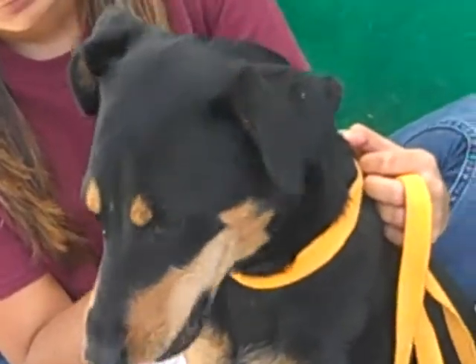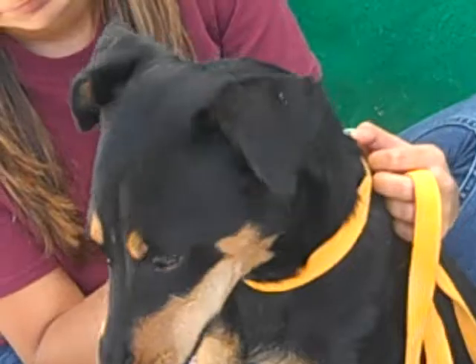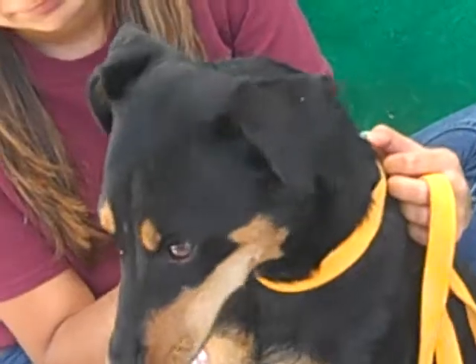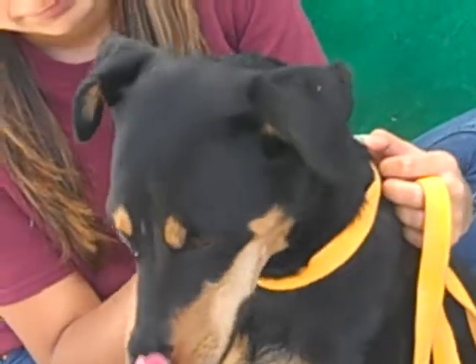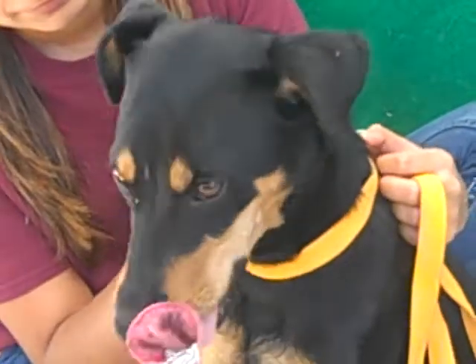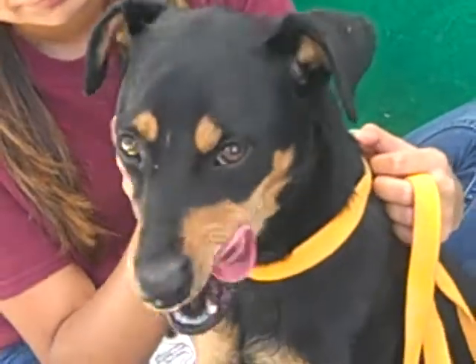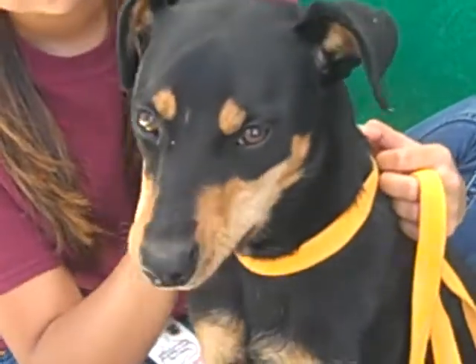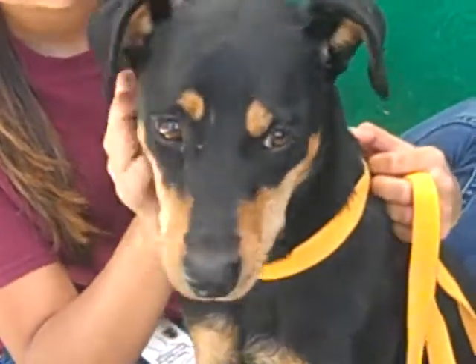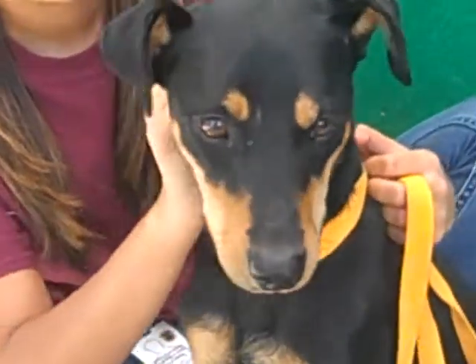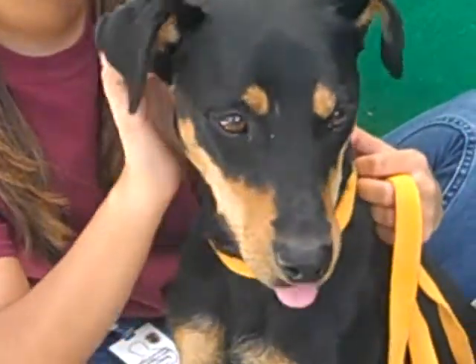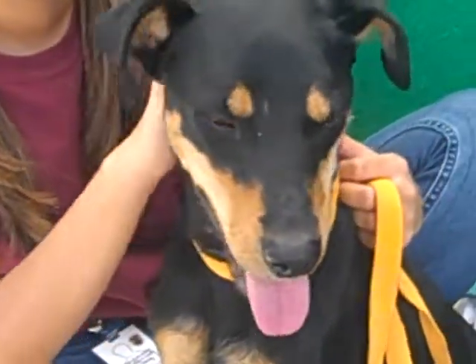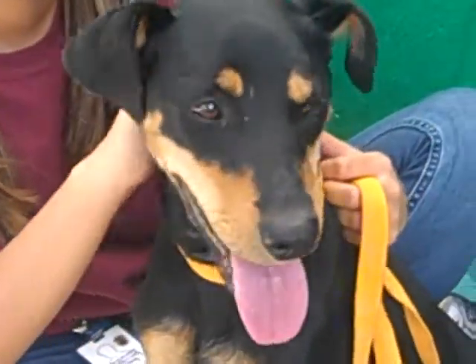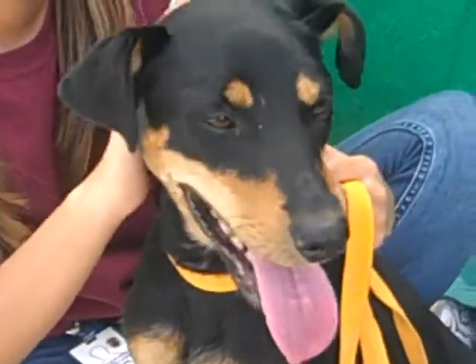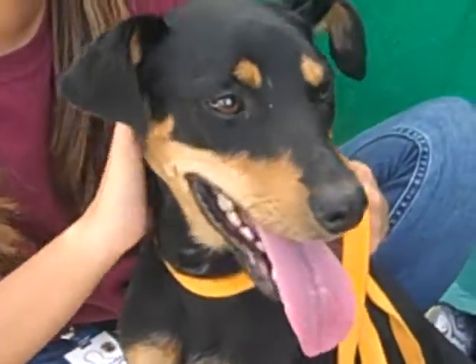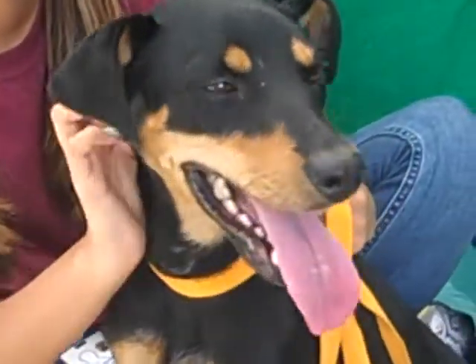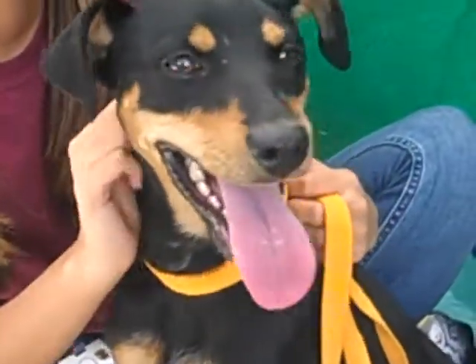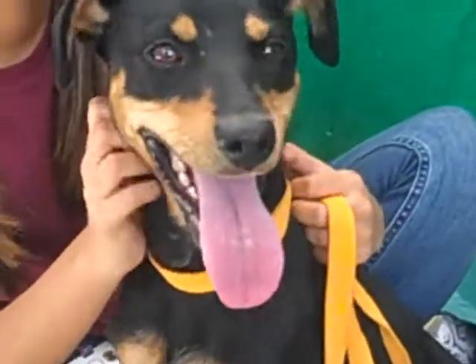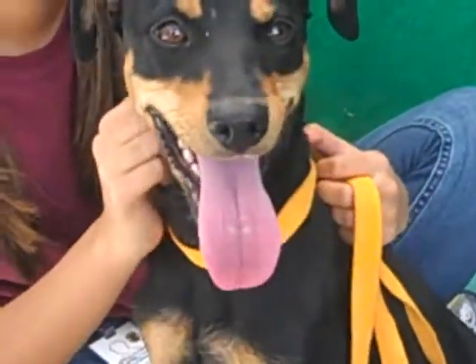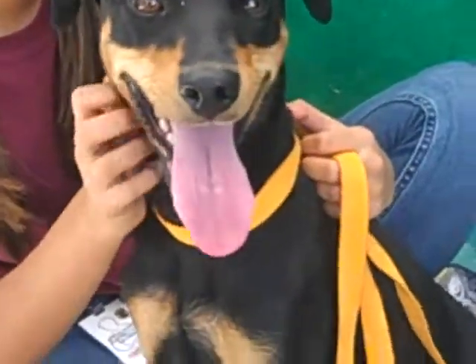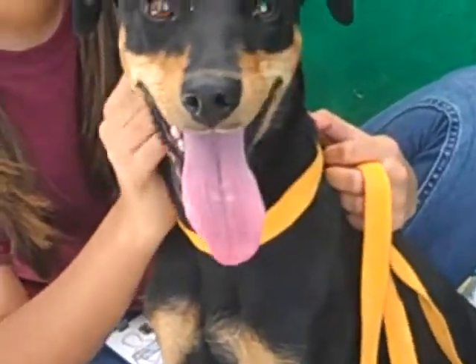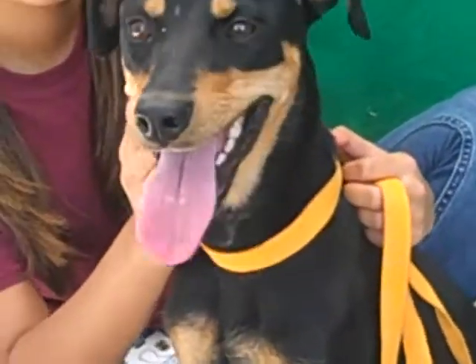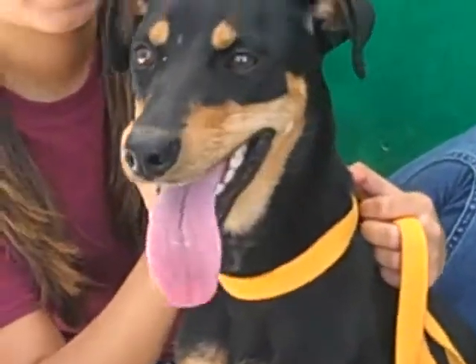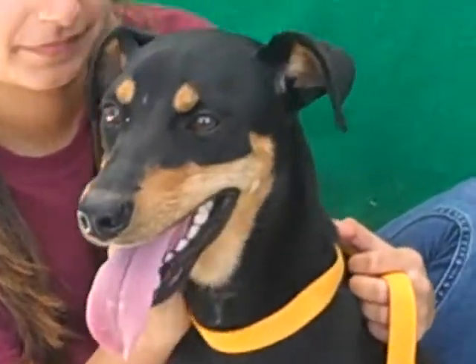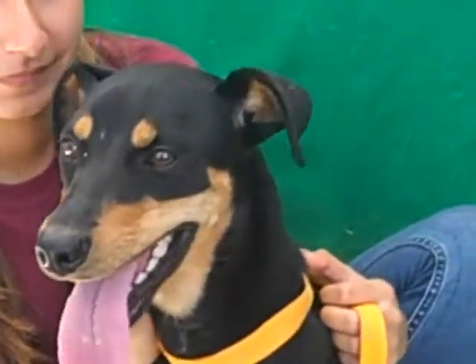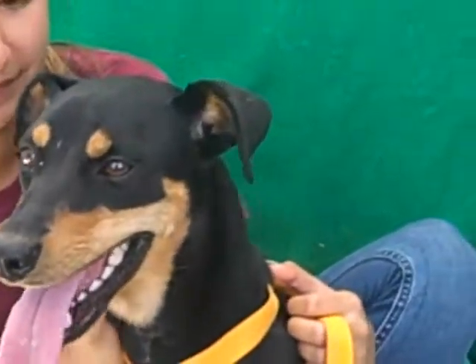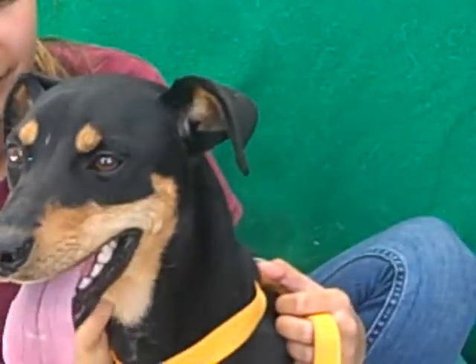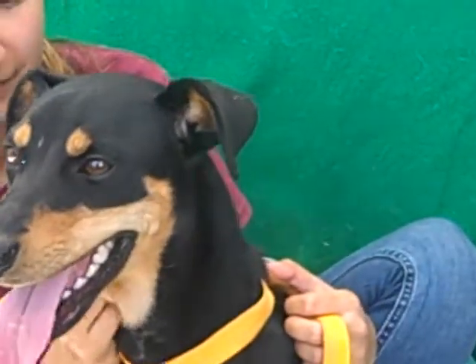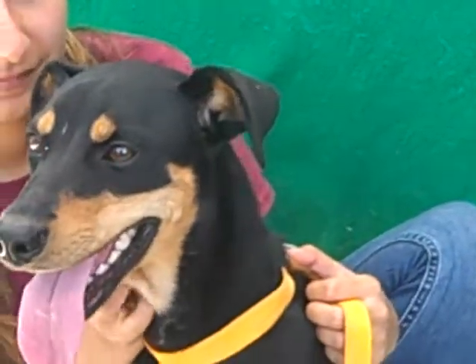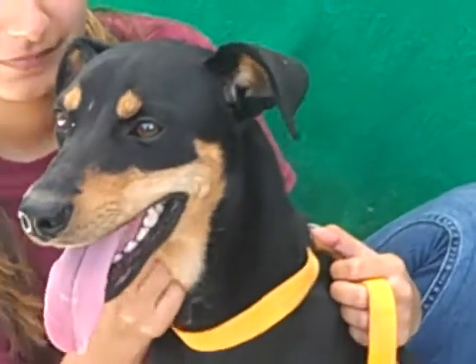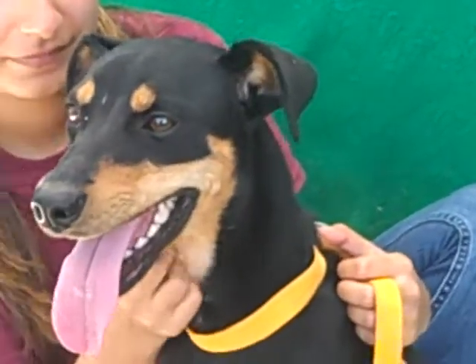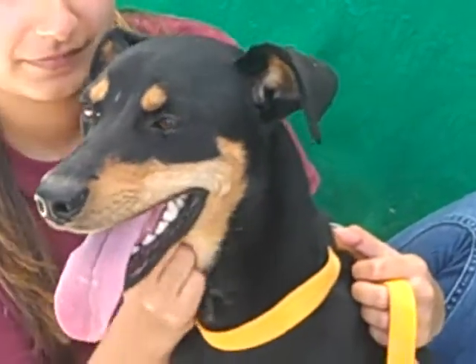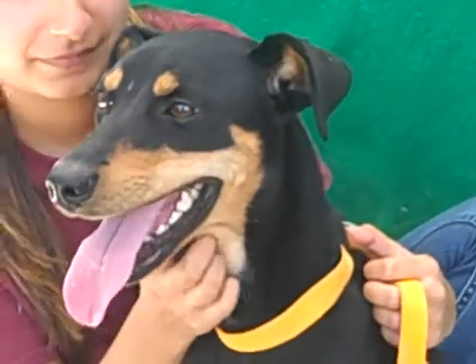This is Bonnie at the Baldwin Park Shelter. Please, somebody come on down and get her out of here.